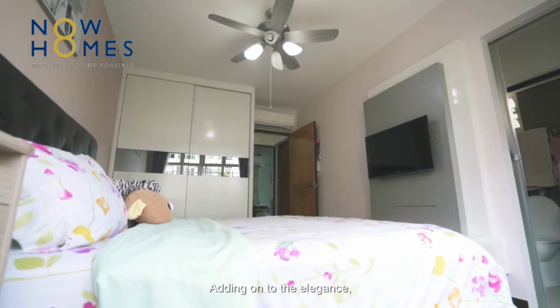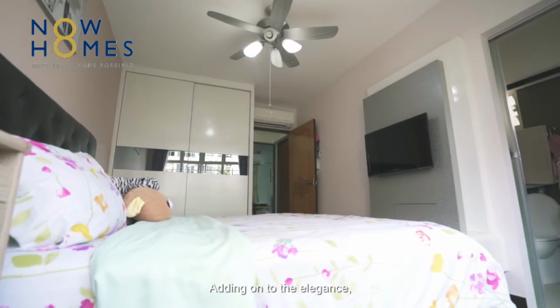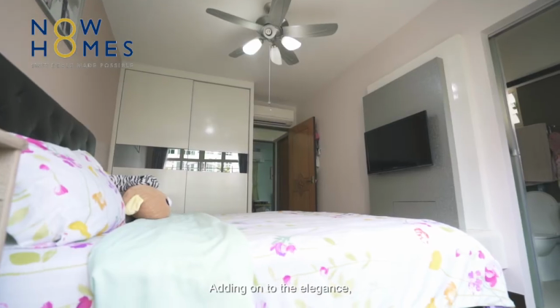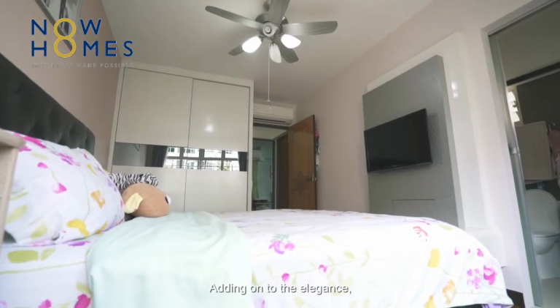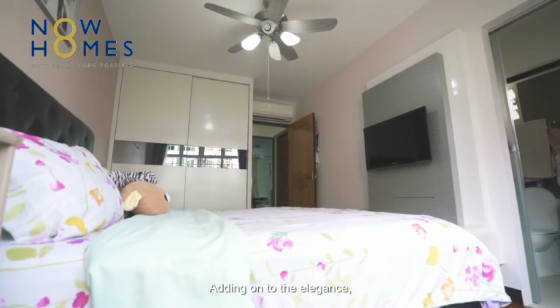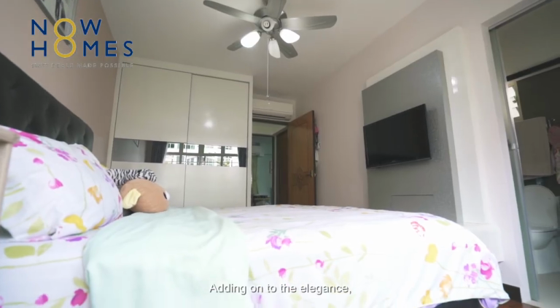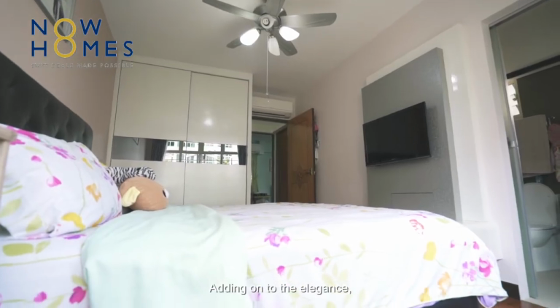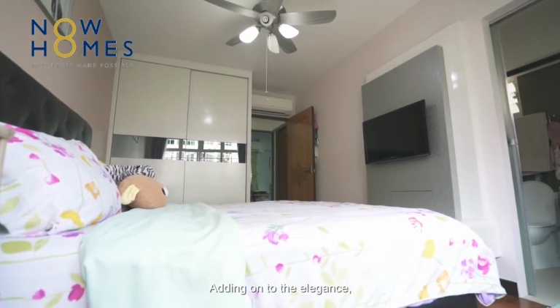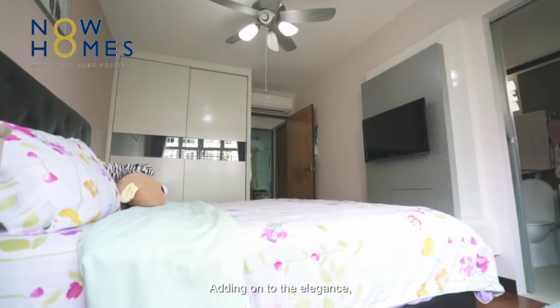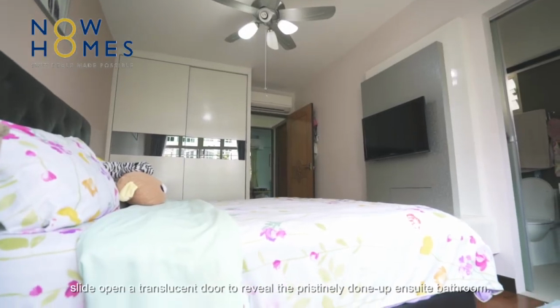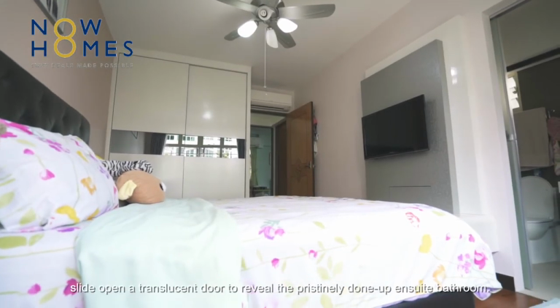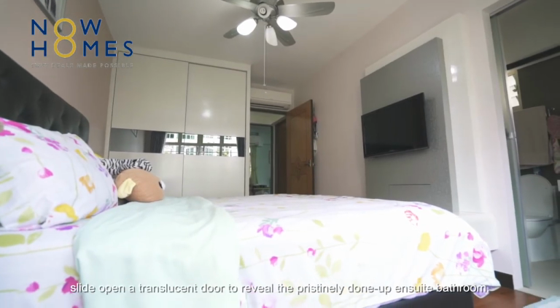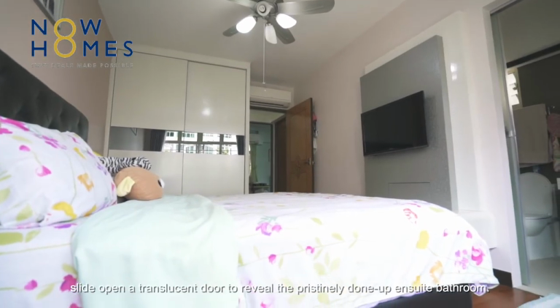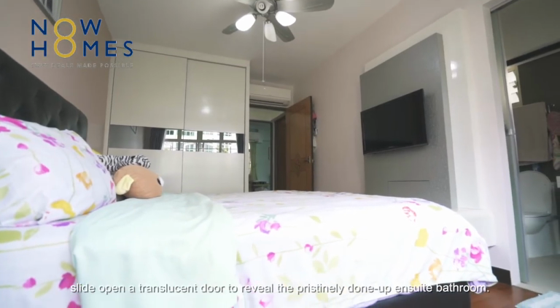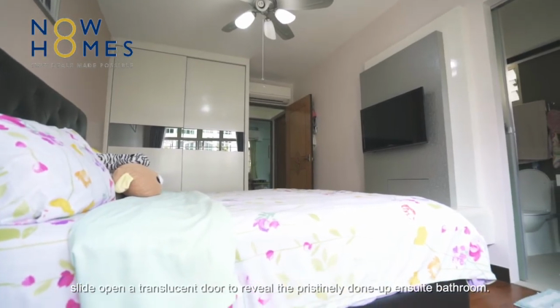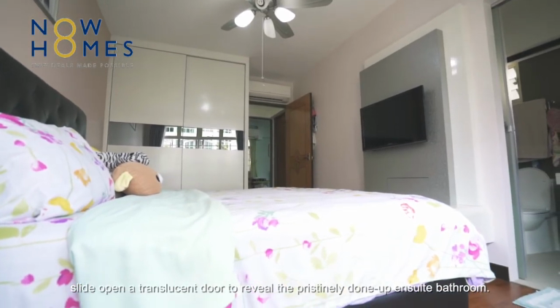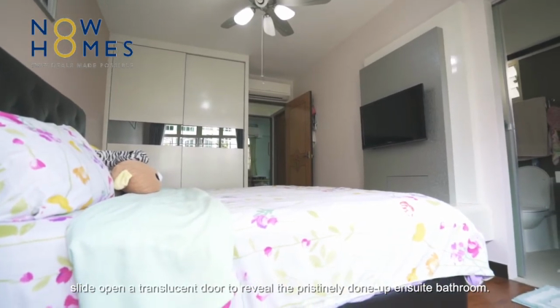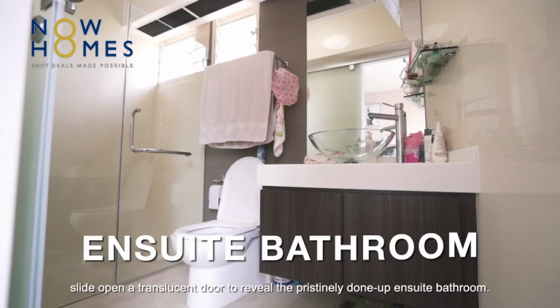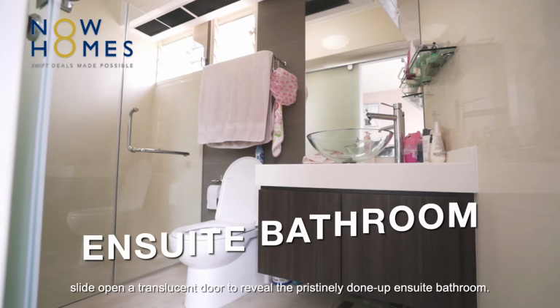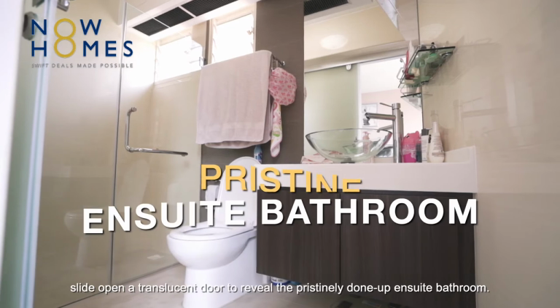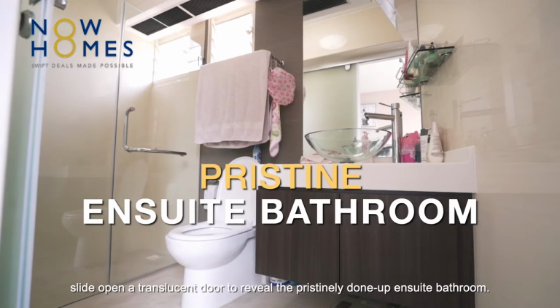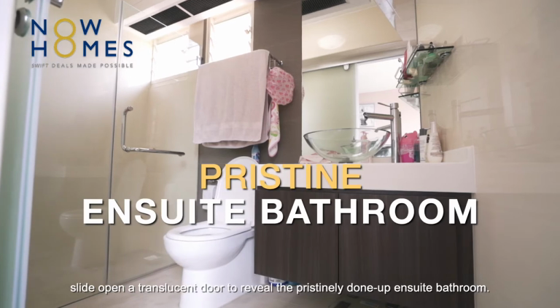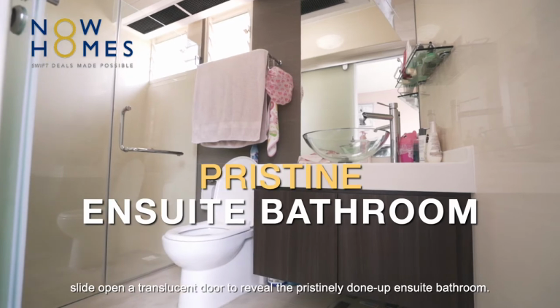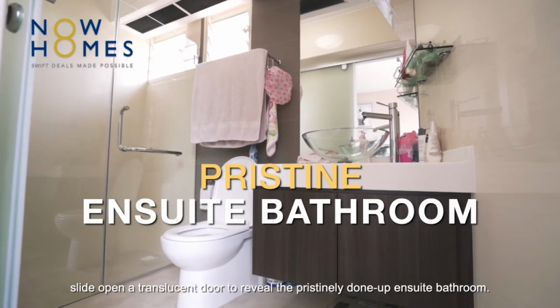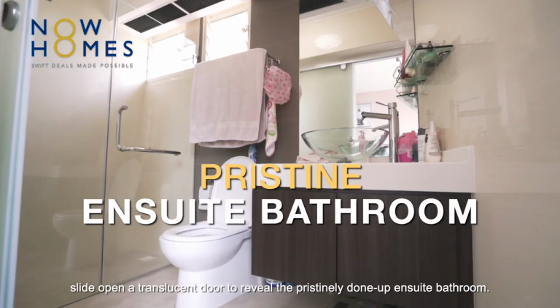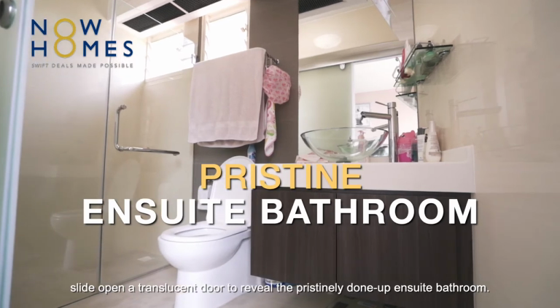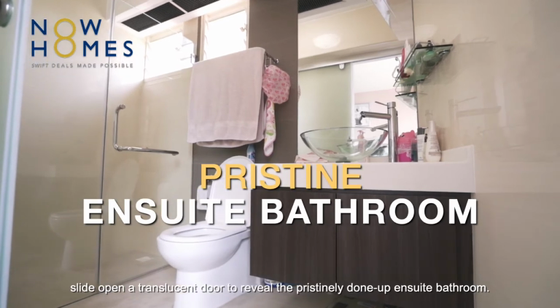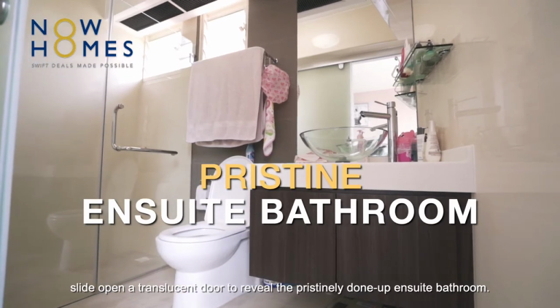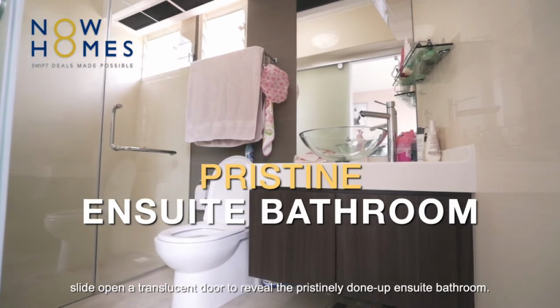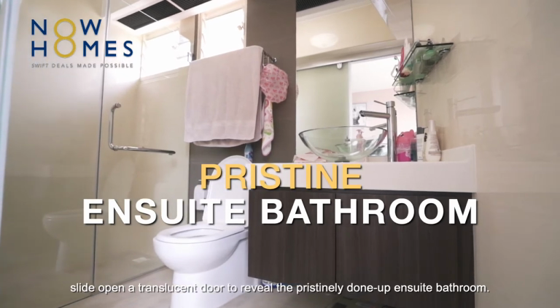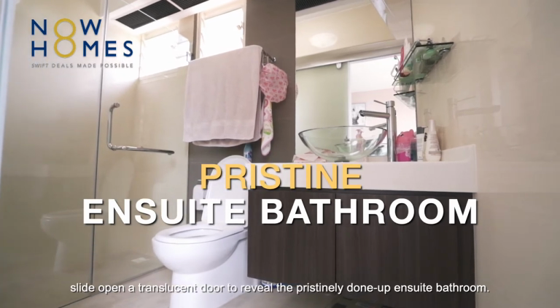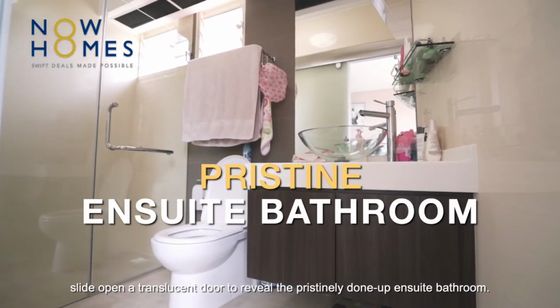Adding on to the elegance, slide open a translucent door to reveal the pristinely done-up ensuite bathroom.